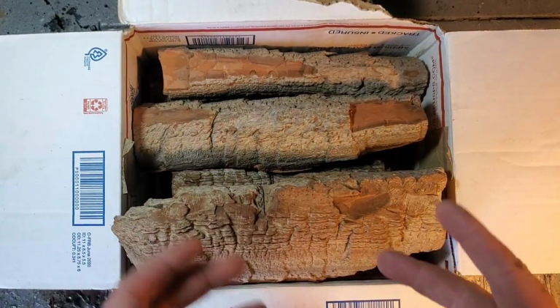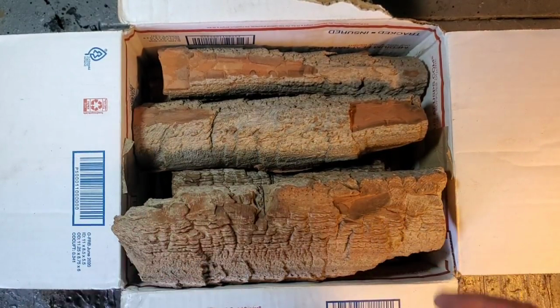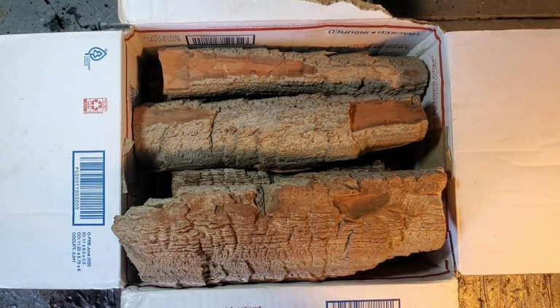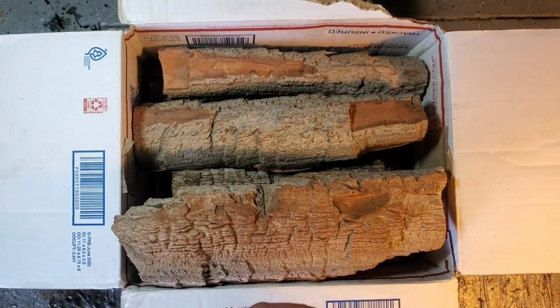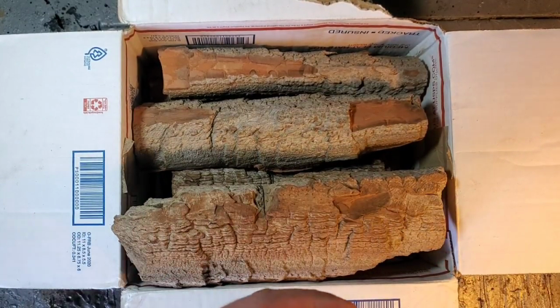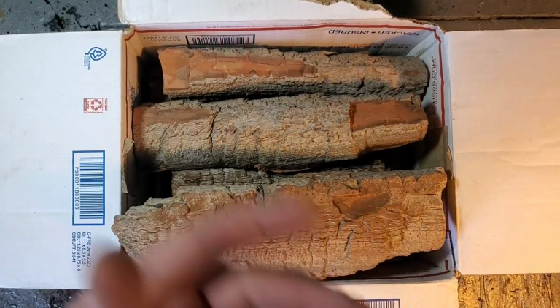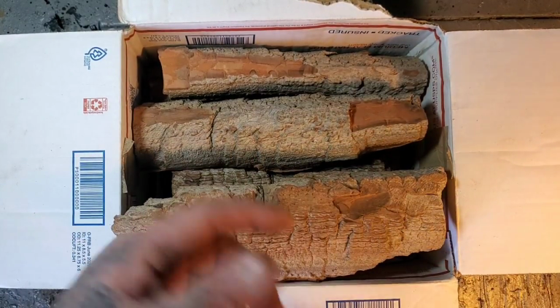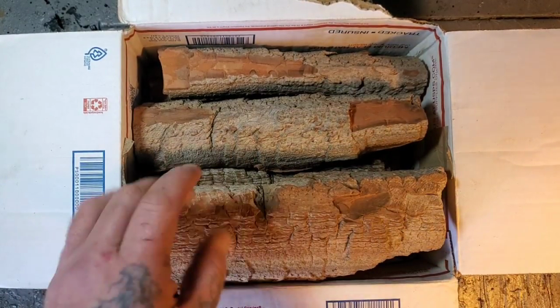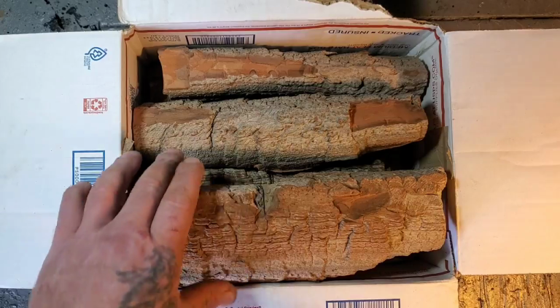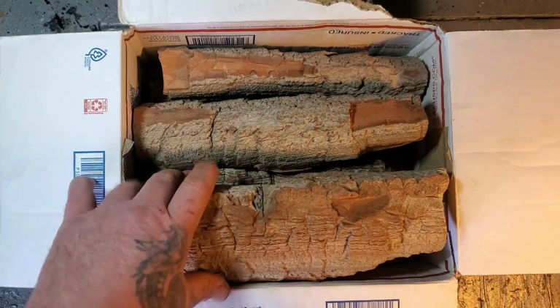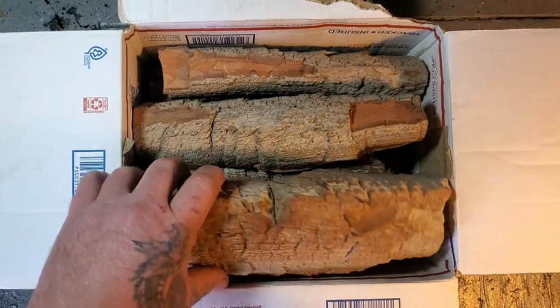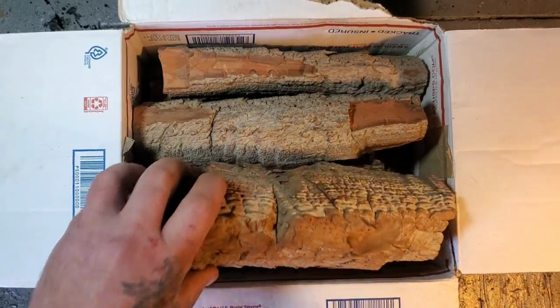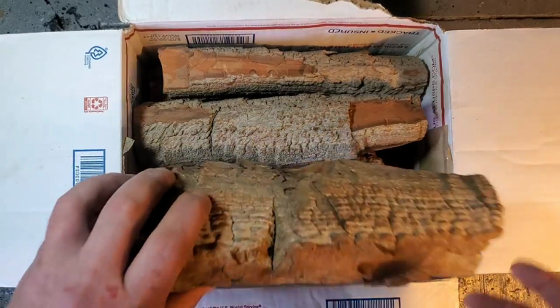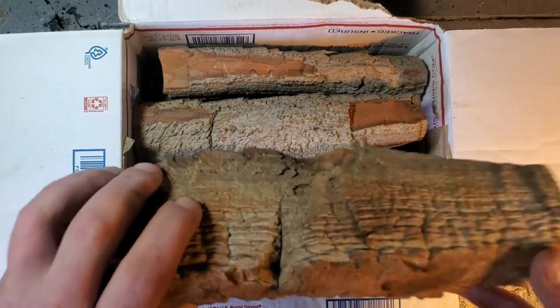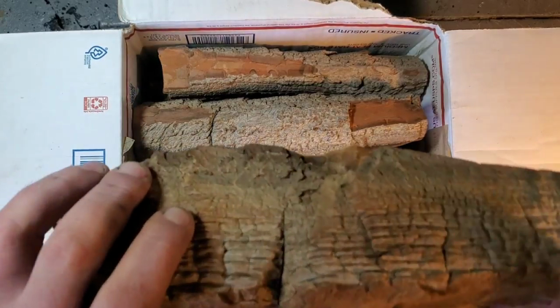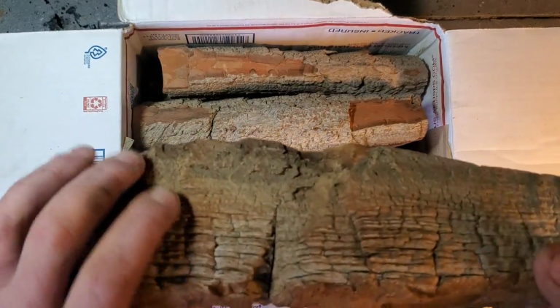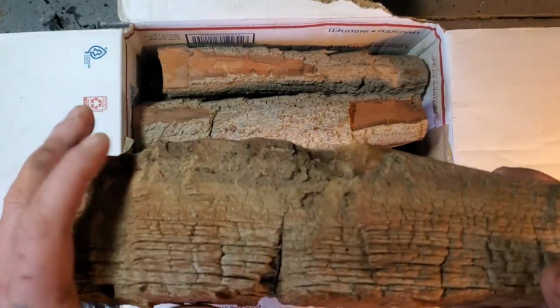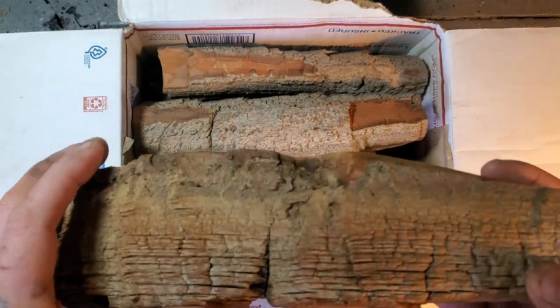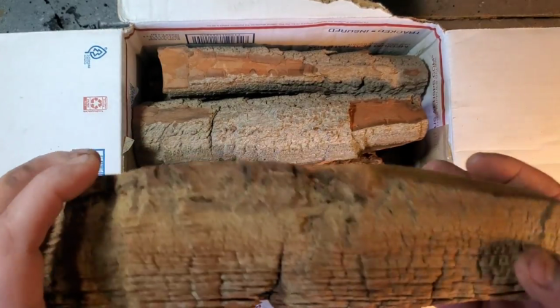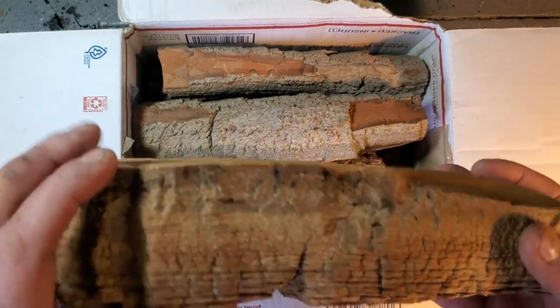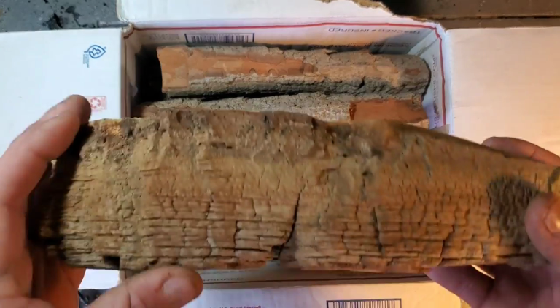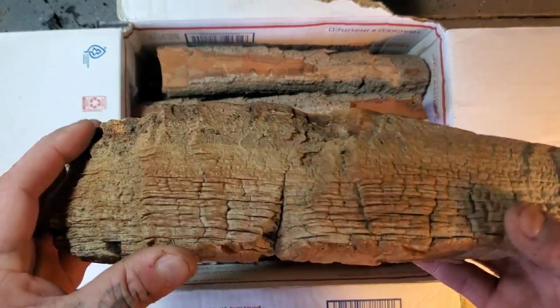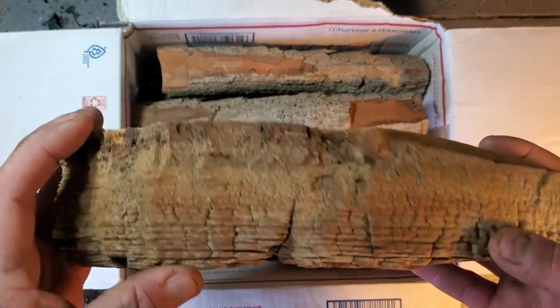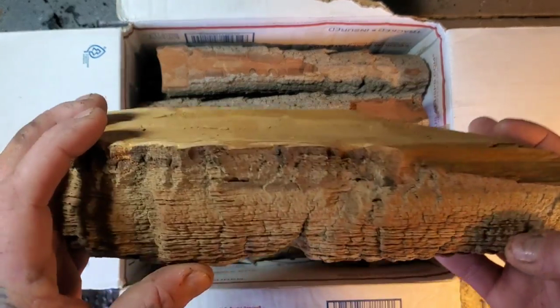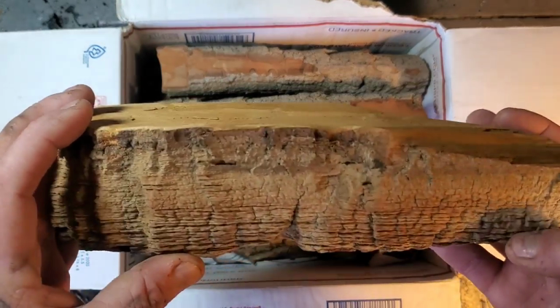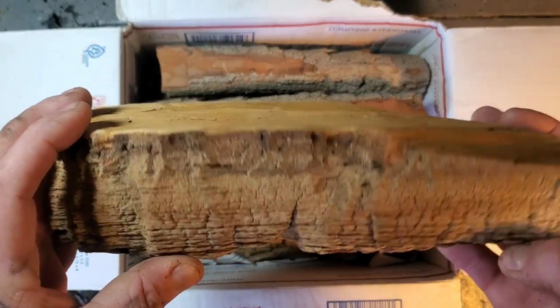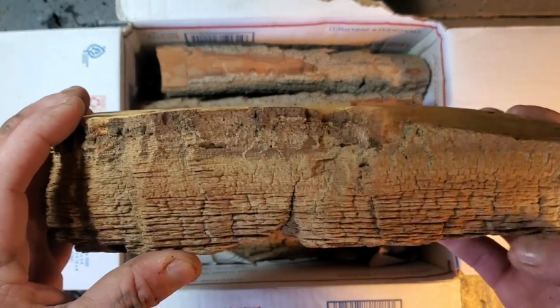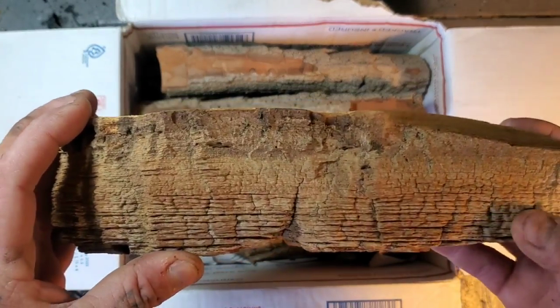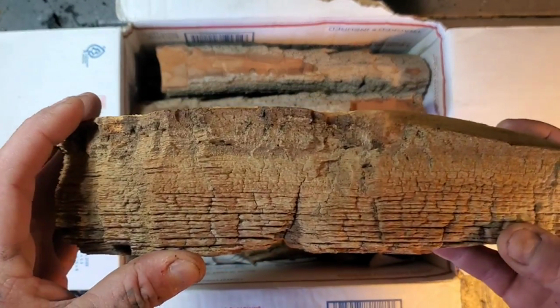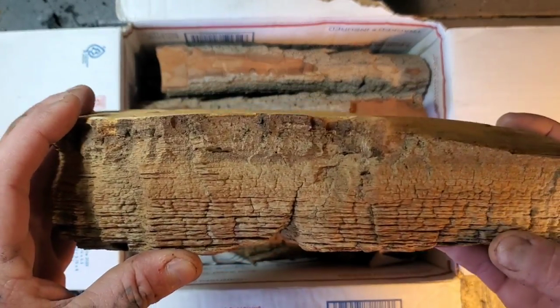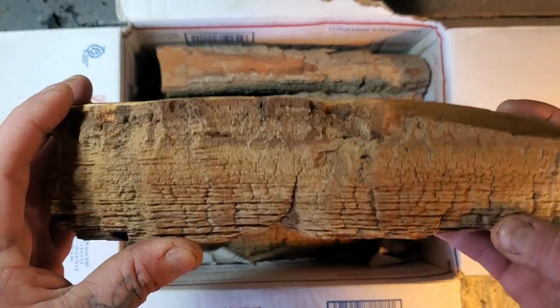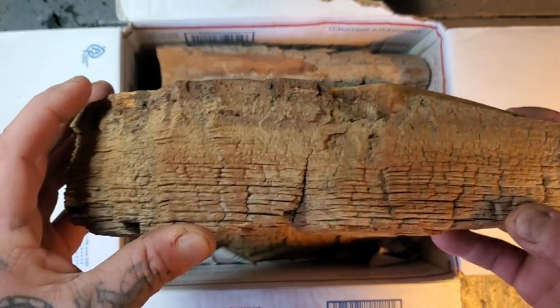Outside the states, like to the UK, shipping alone is about seventy-five dollars, then an extra fifty dollars for the bark, so you're looking at about a hundred and twenty-five dollars US. He's doing this to give people the chance to get the bark, and it puts a few bucks in his pocket too. He's a good guy.